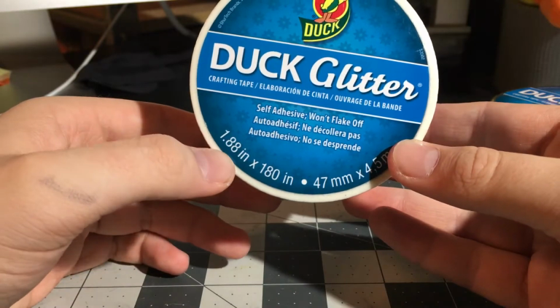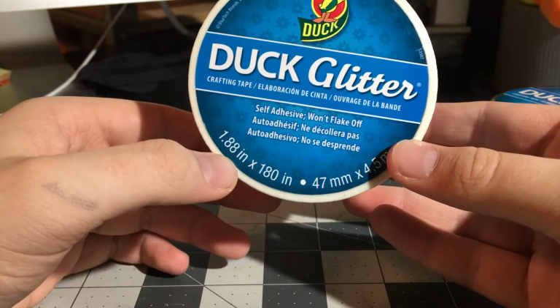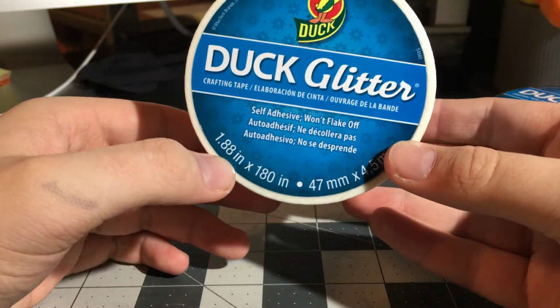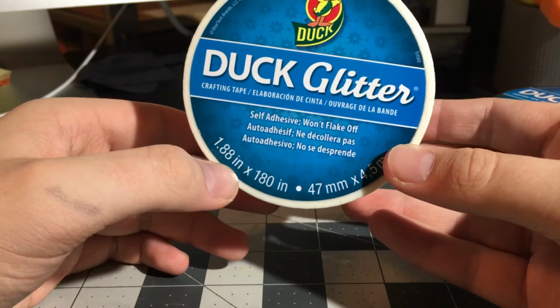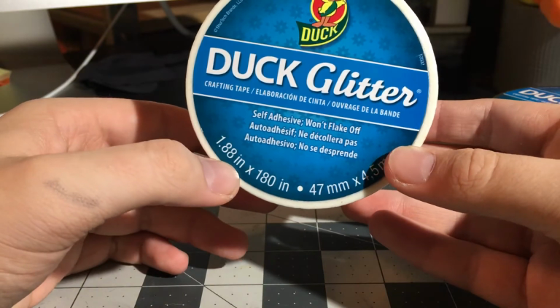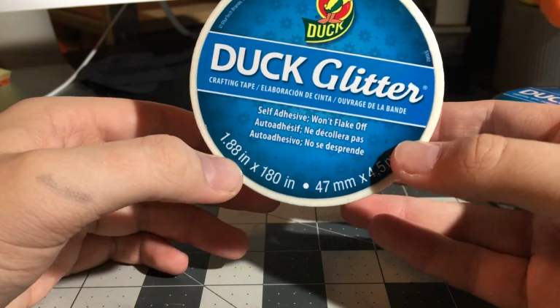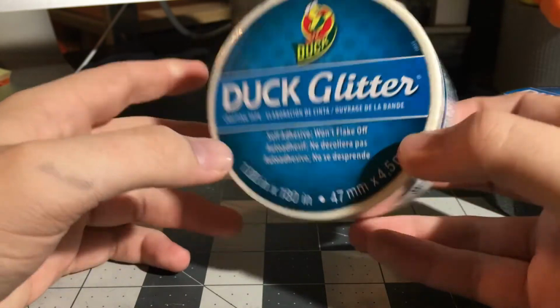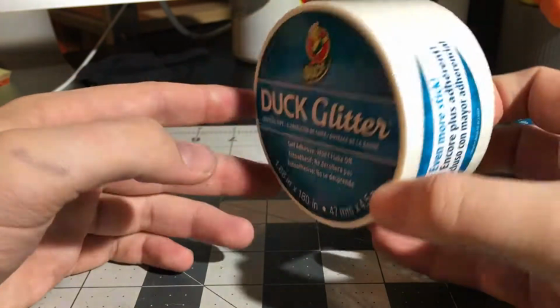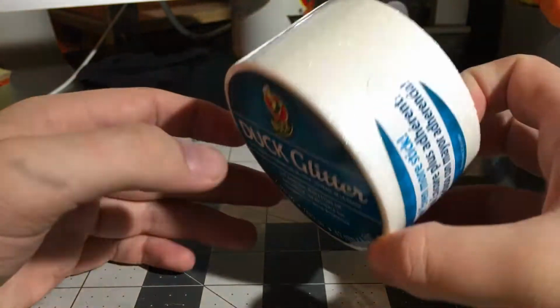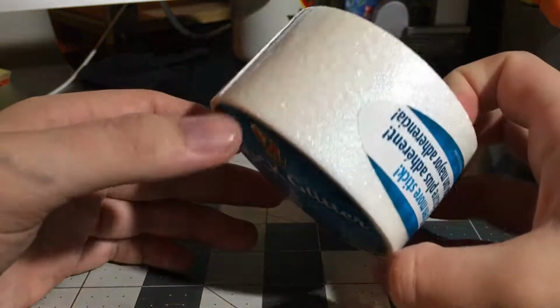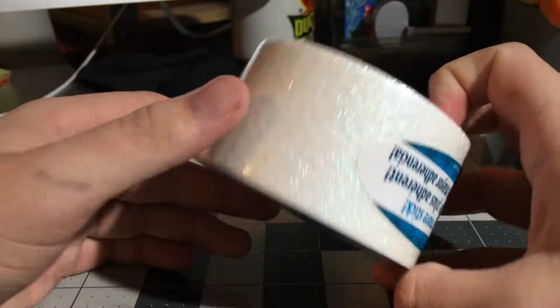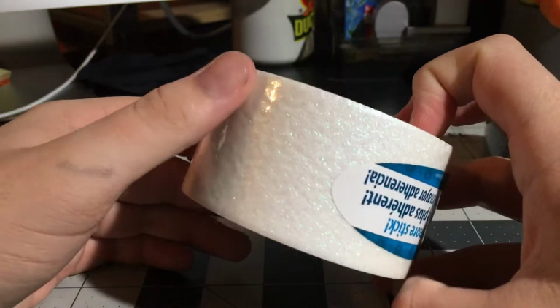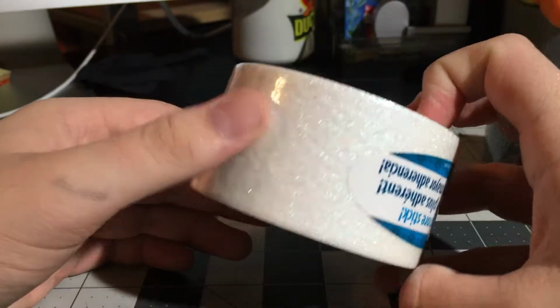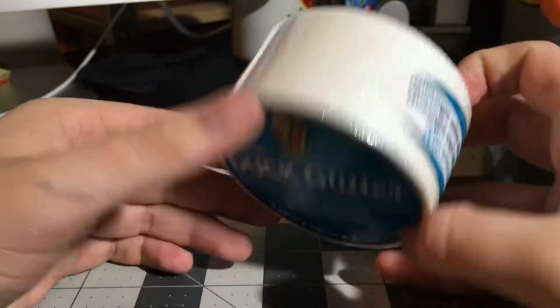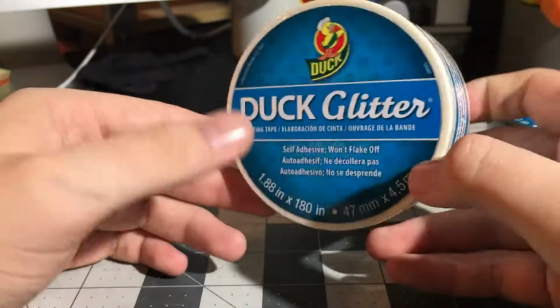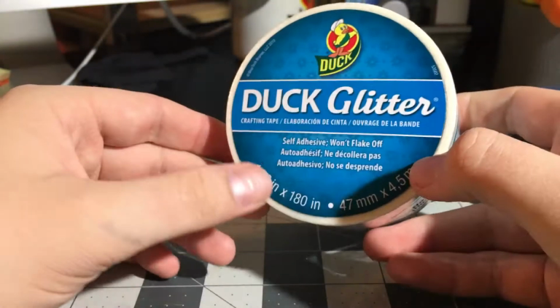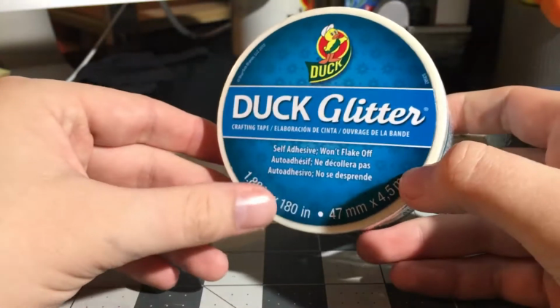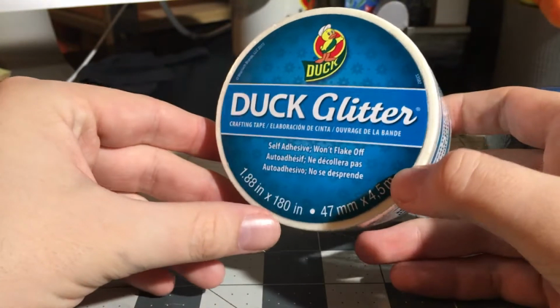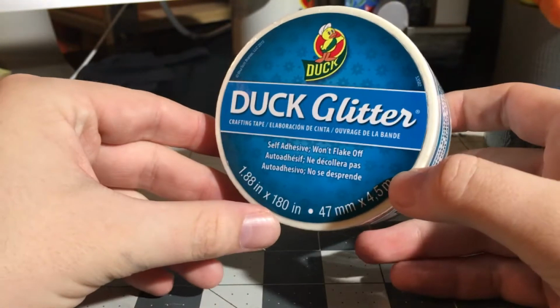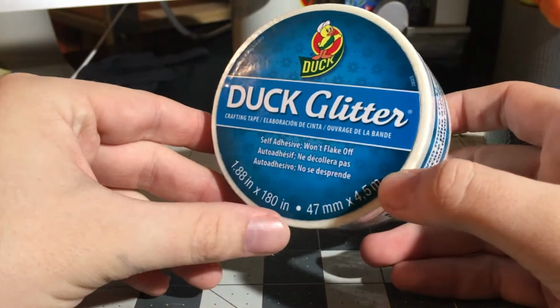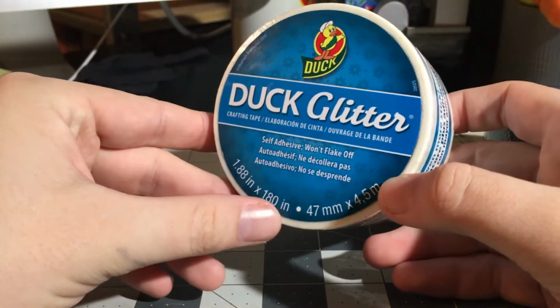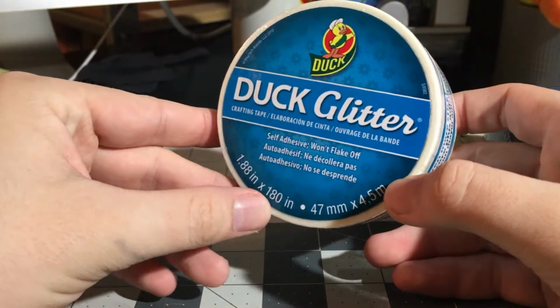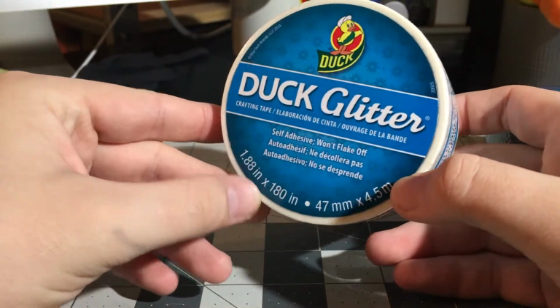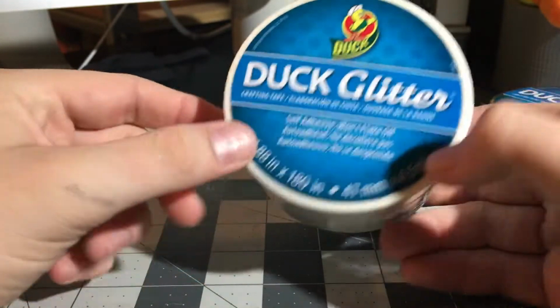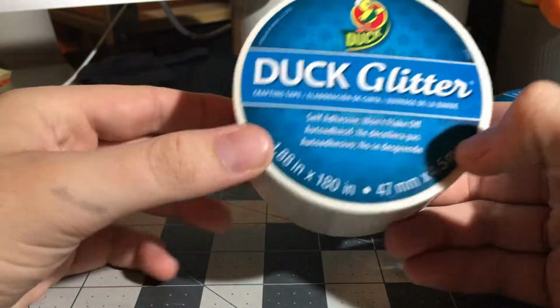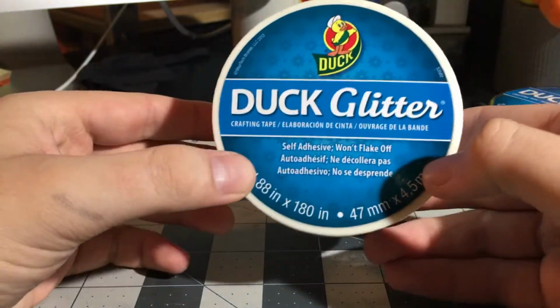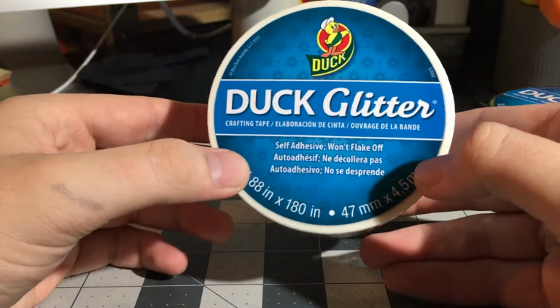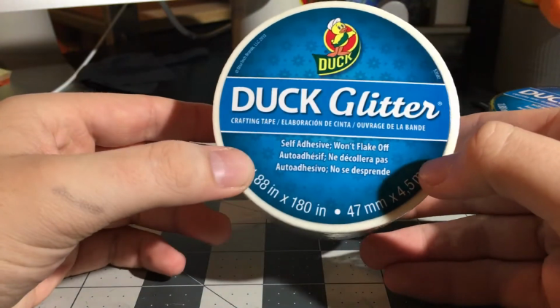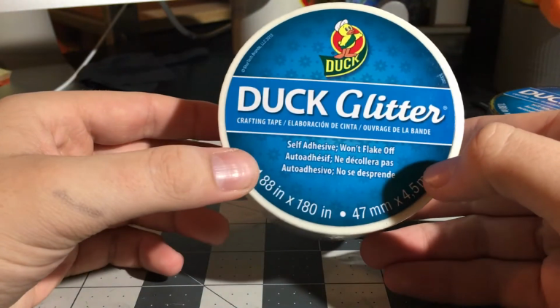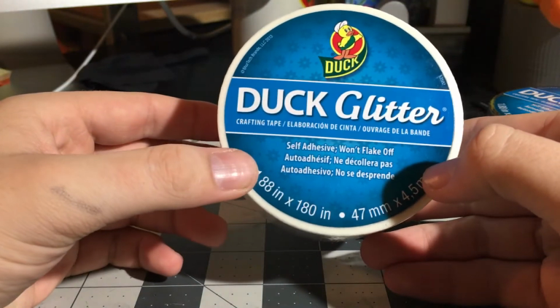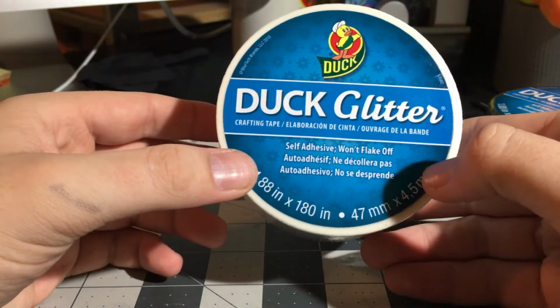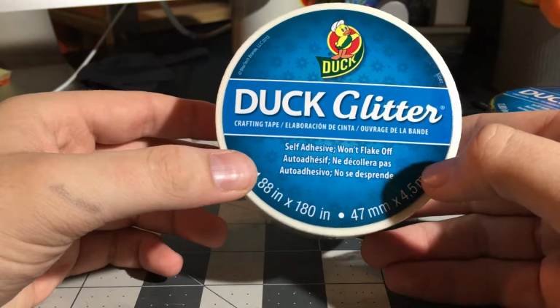Basically, they're 1.88 inches wide — same width as duct tape — and 180 inches, which is 5 yards.